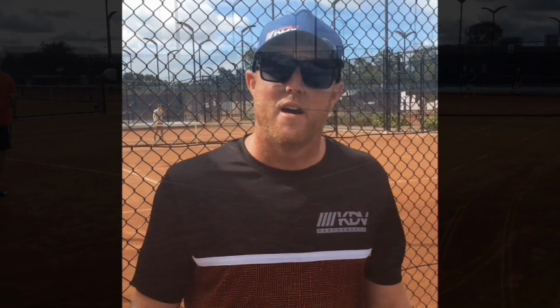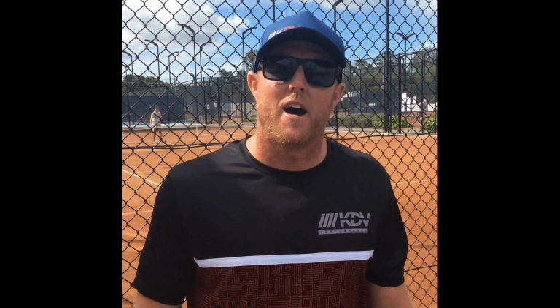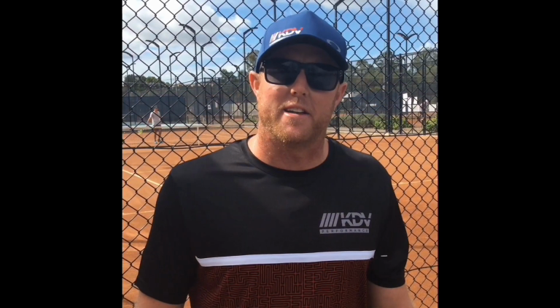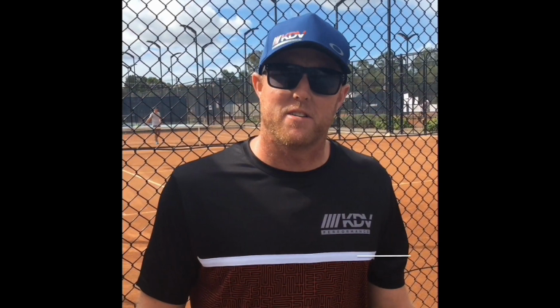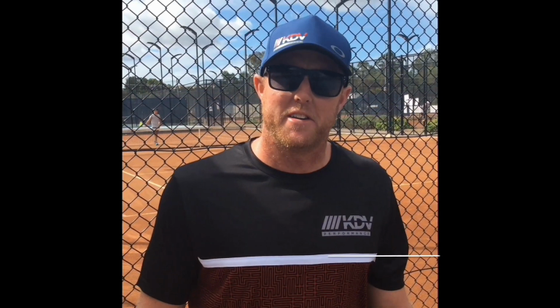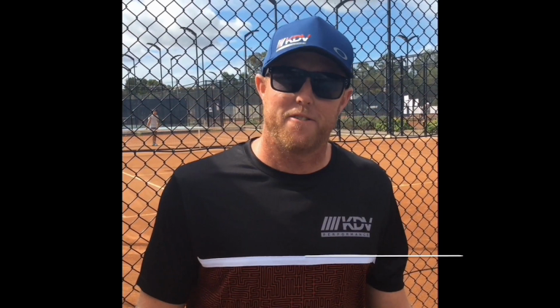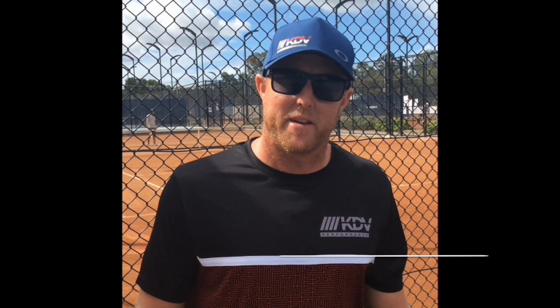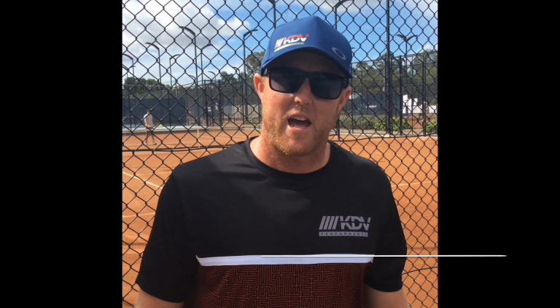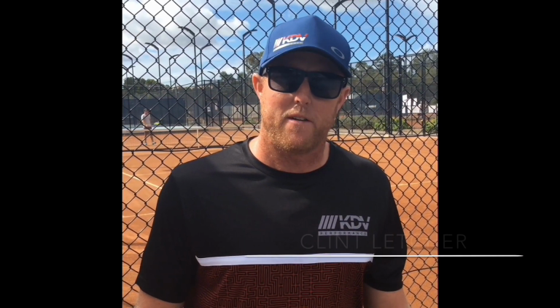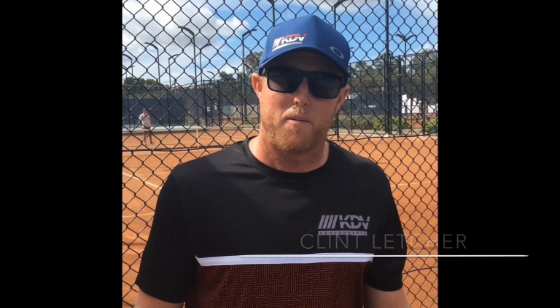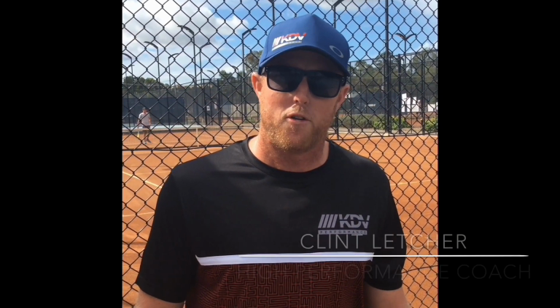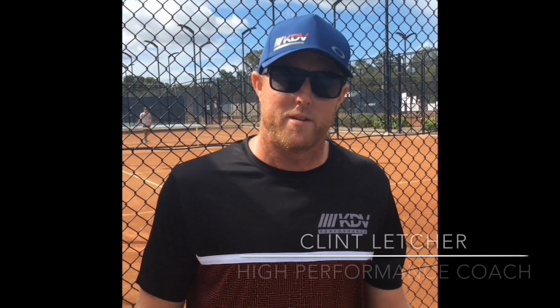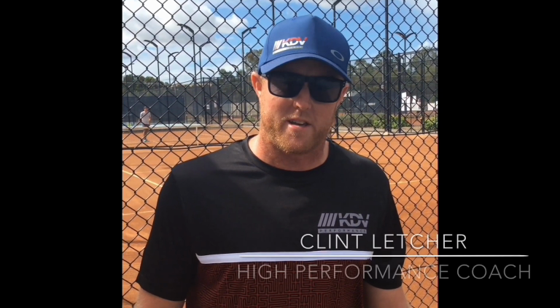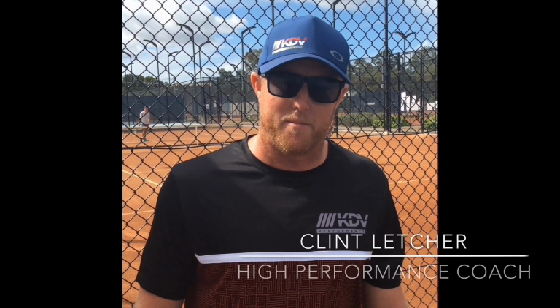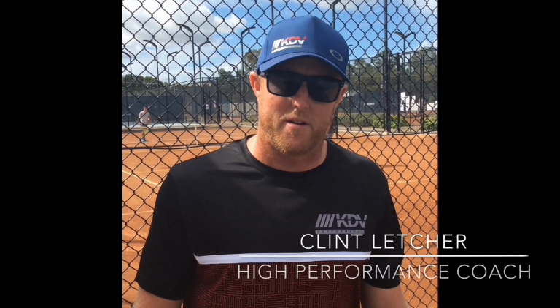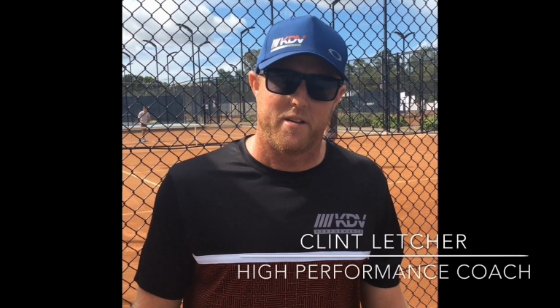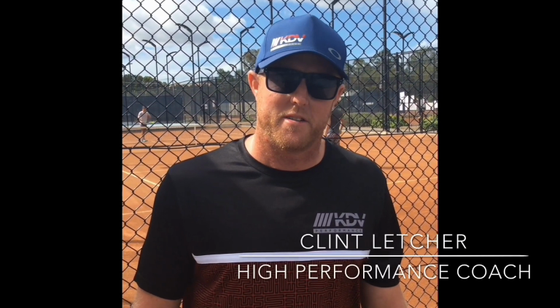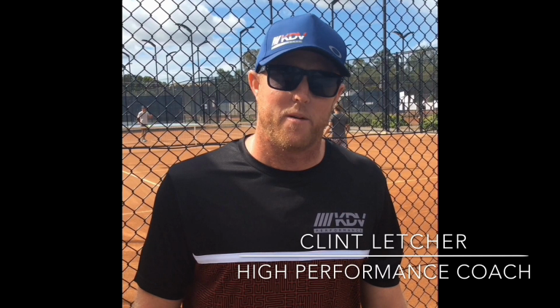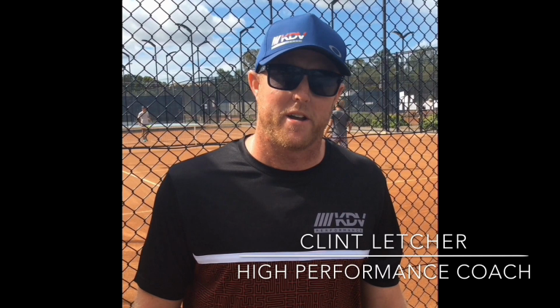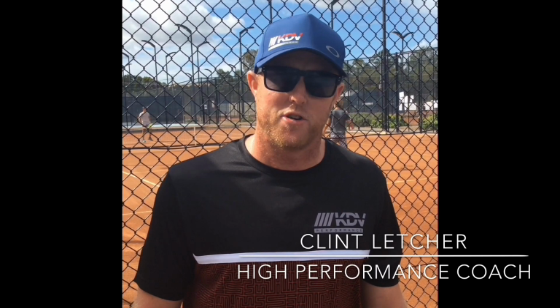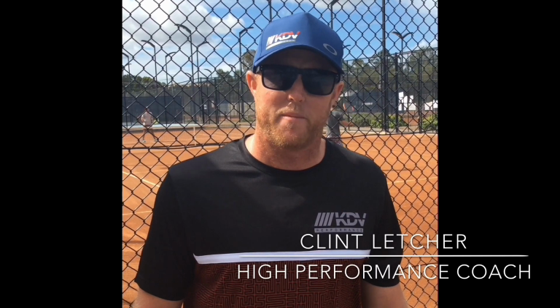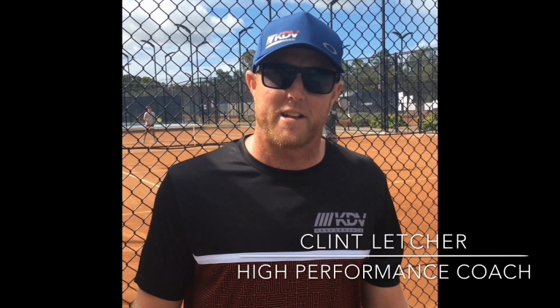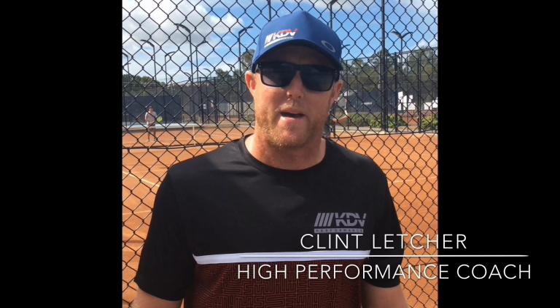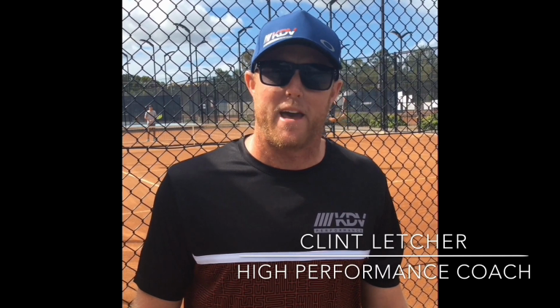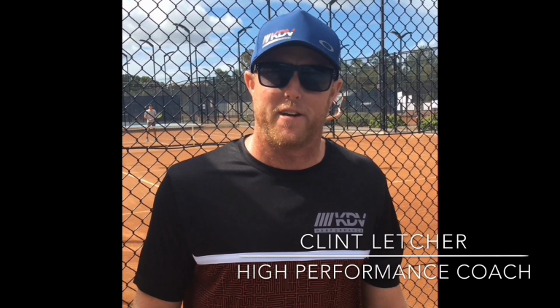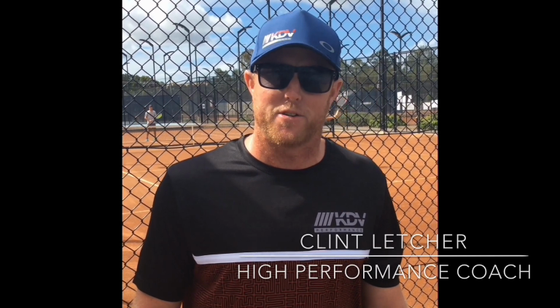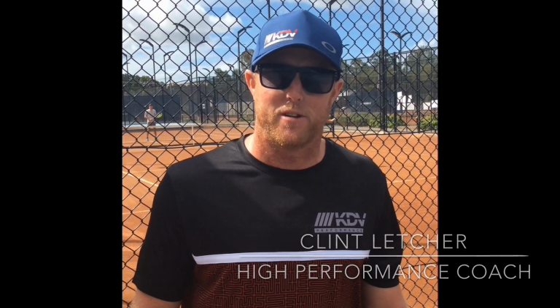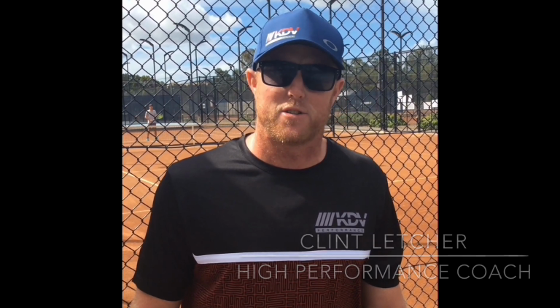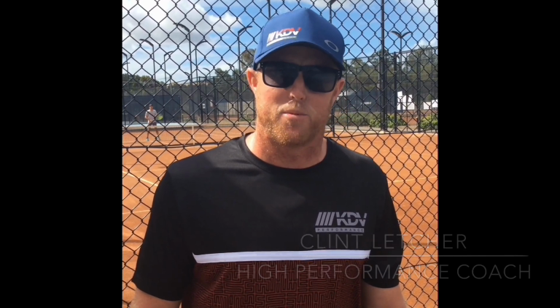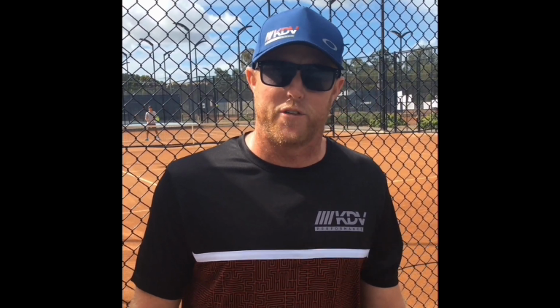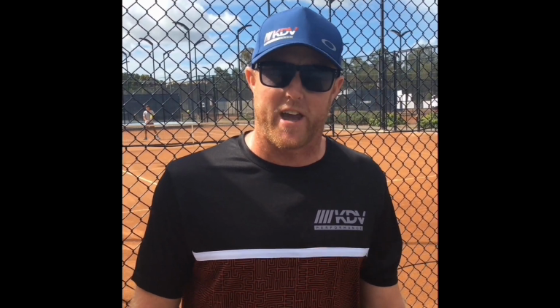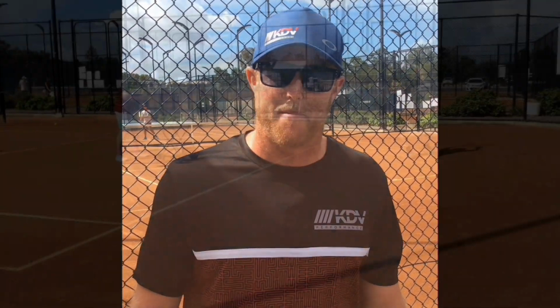Hi, it's Clint here from the KTVP Performance team. Today we're going to talk about some hand feeding drills to improve your game.